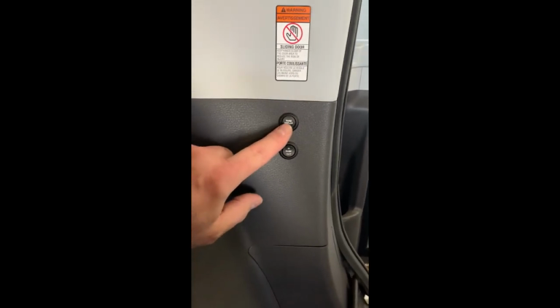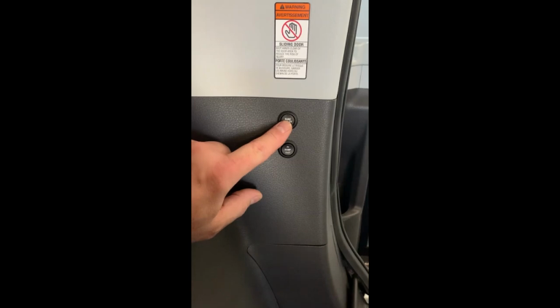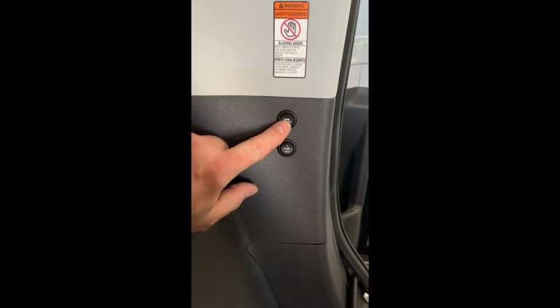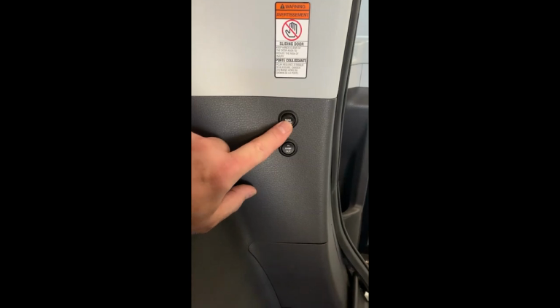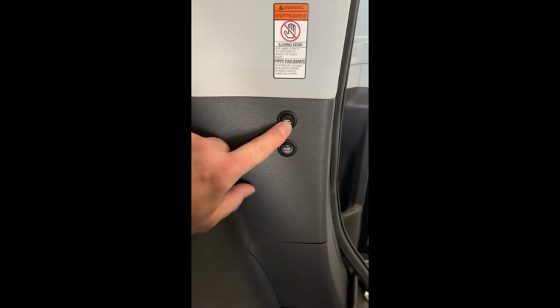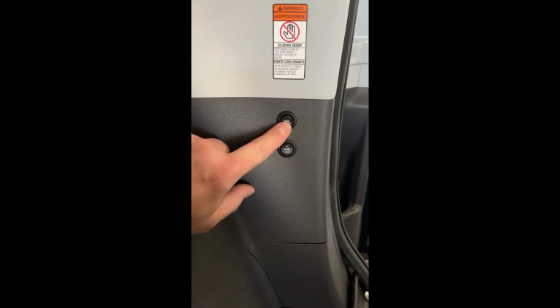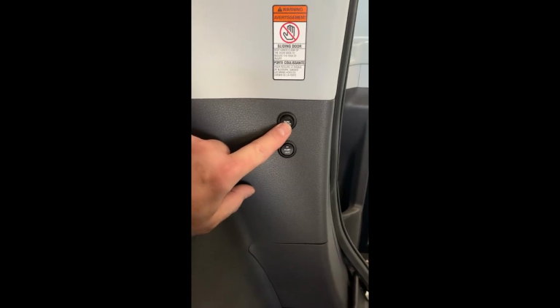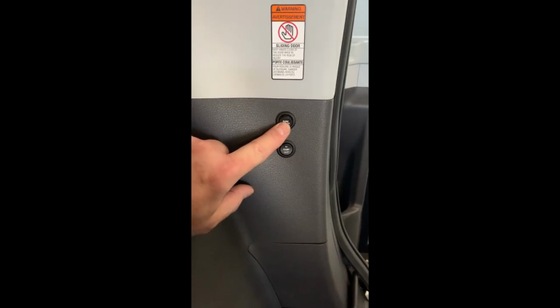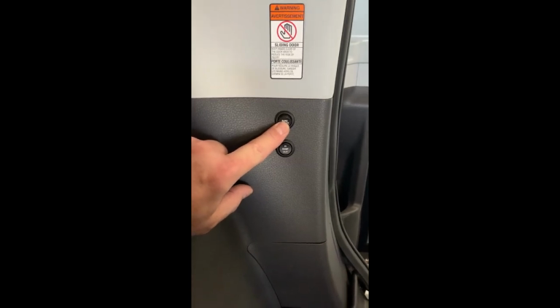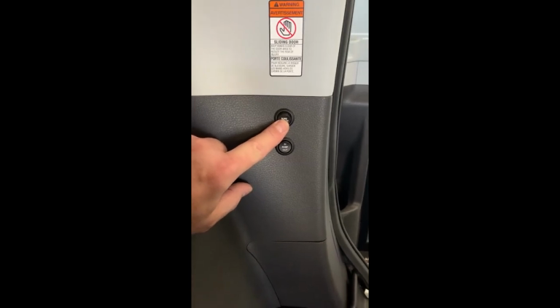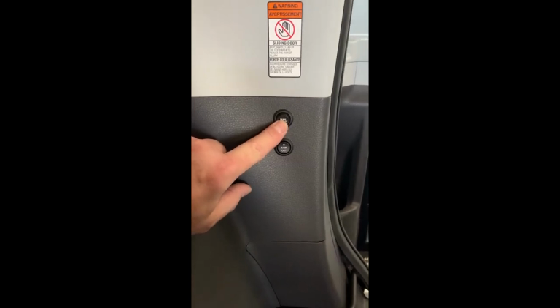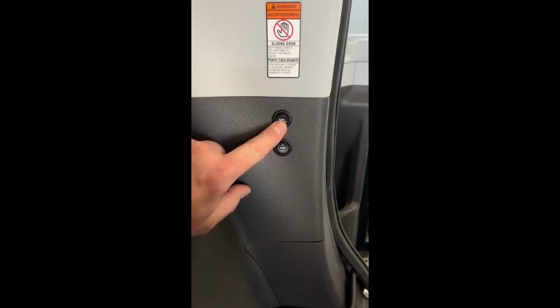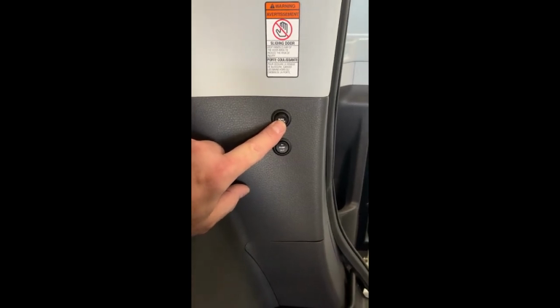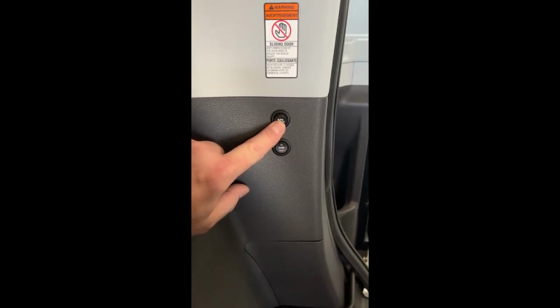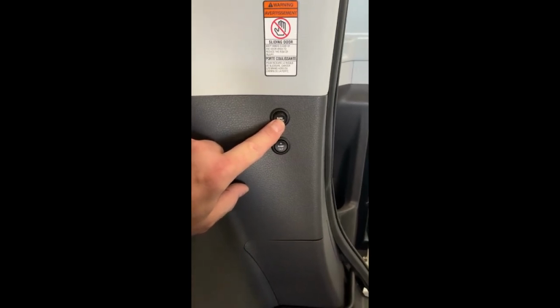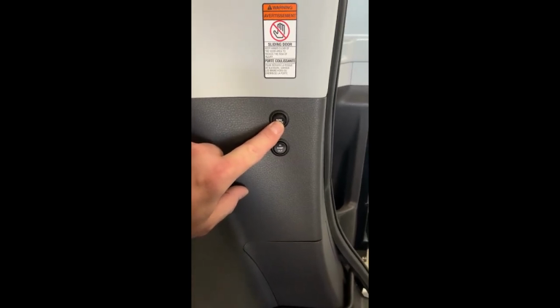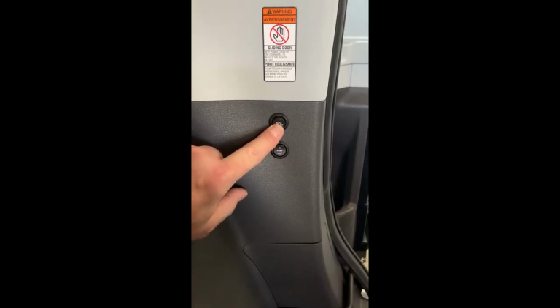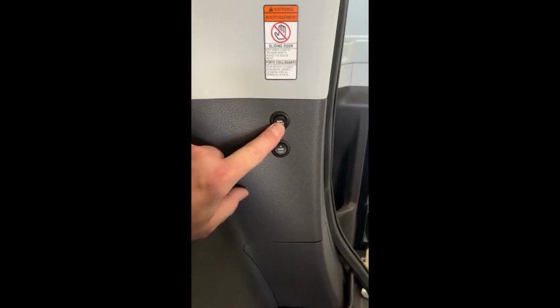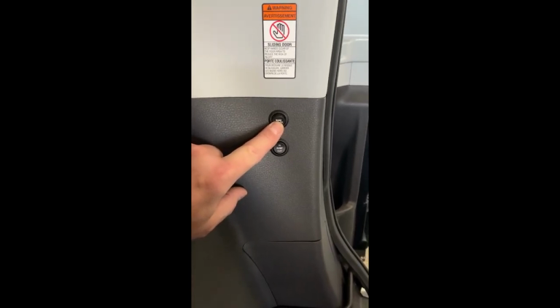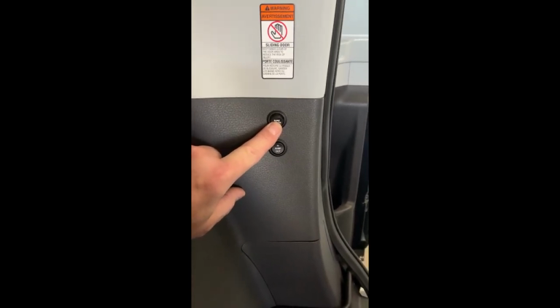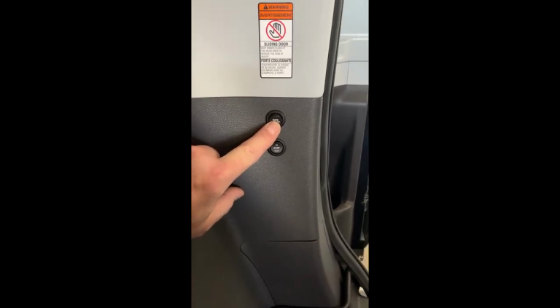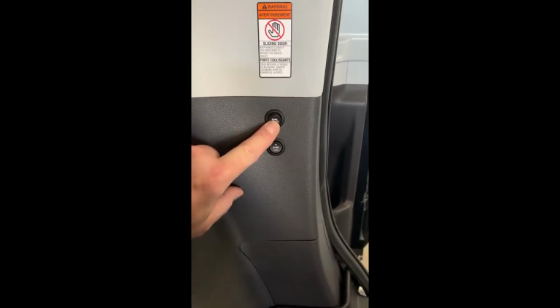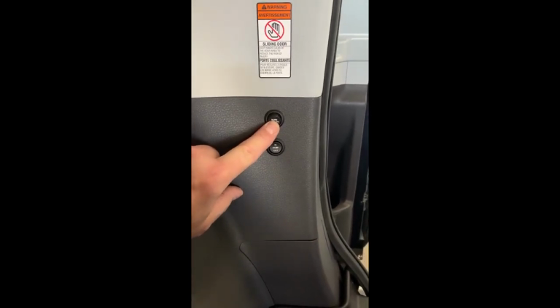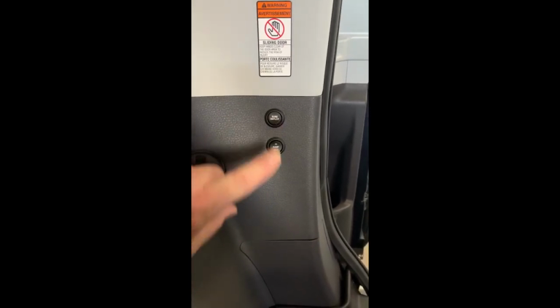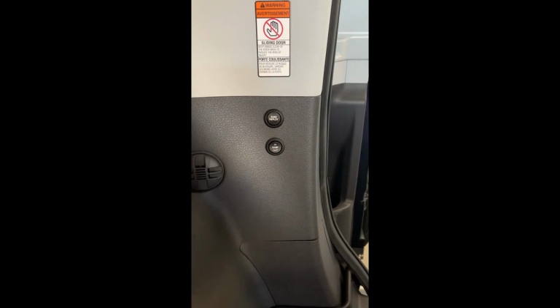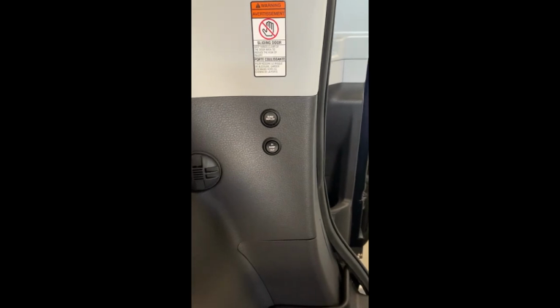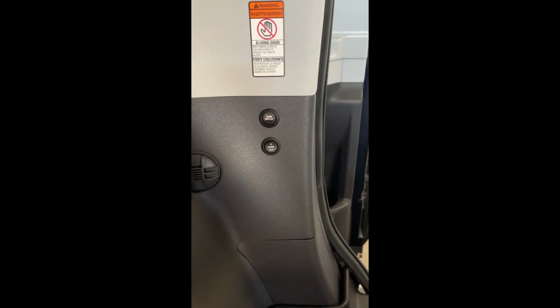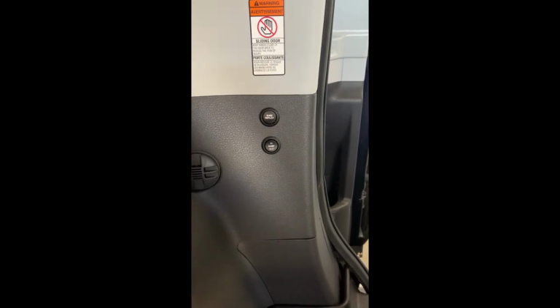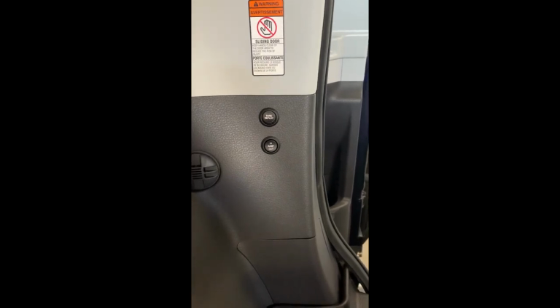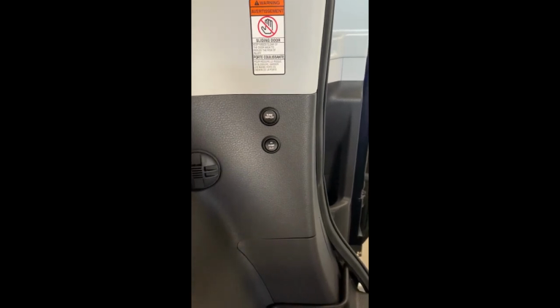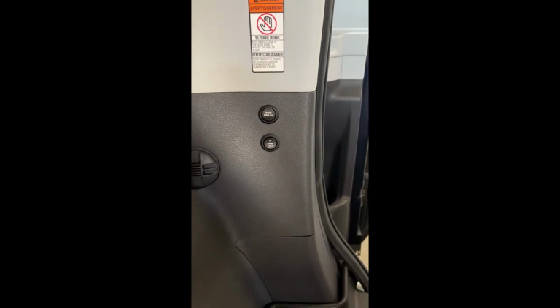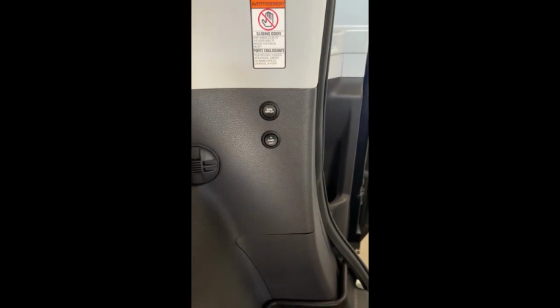Press the upper button that says Sure Deploy on the C-pillar and you'll hear an audible tone. Once it starts pulsing, that means the system is active.